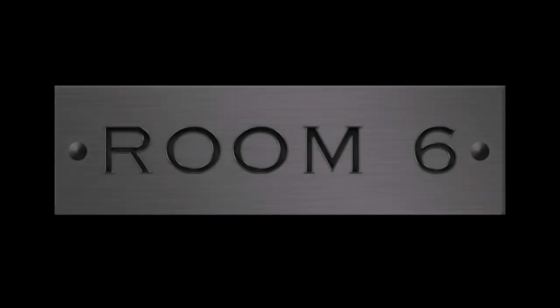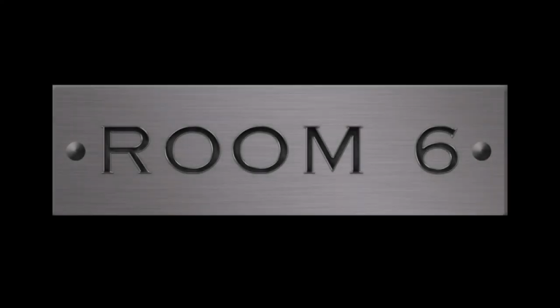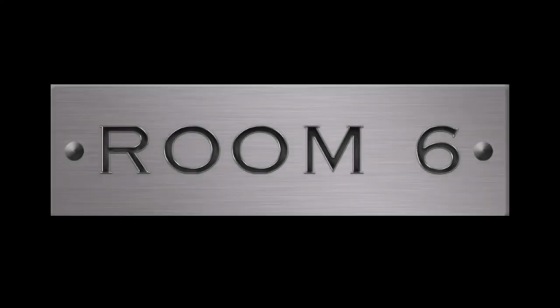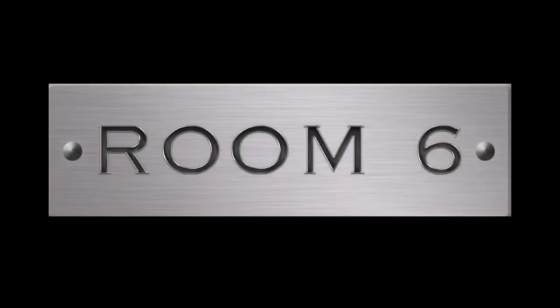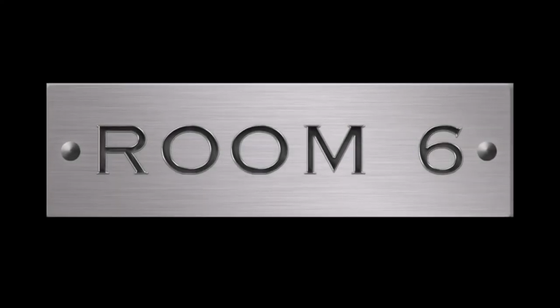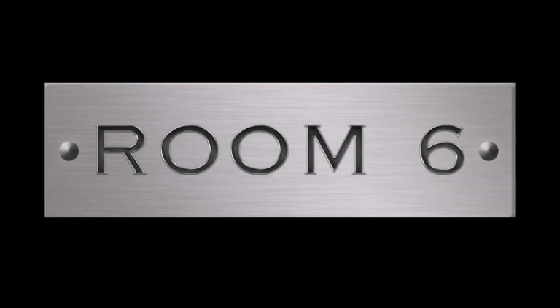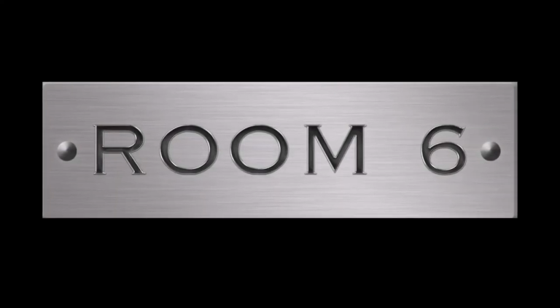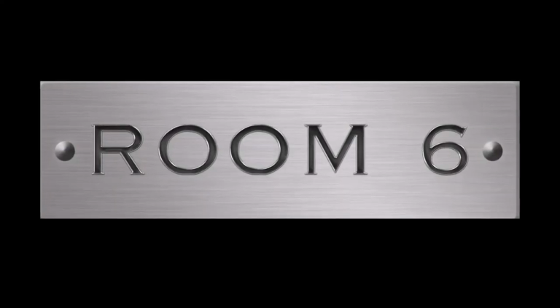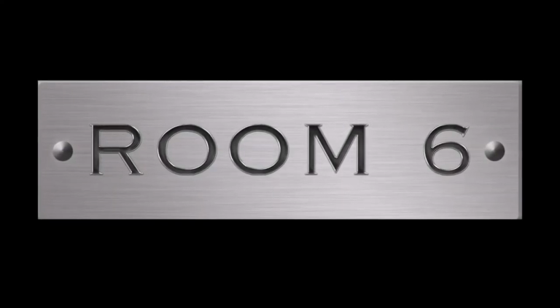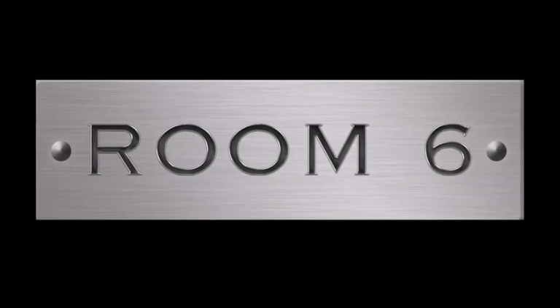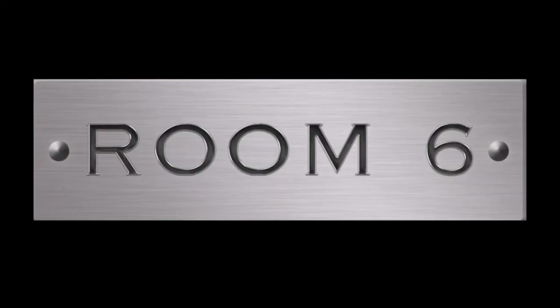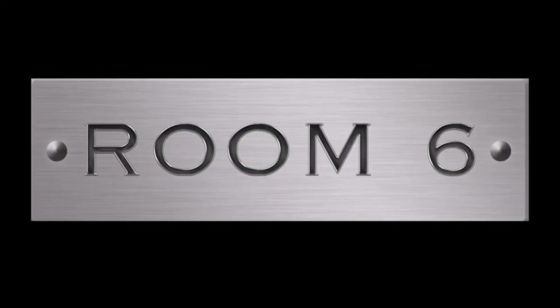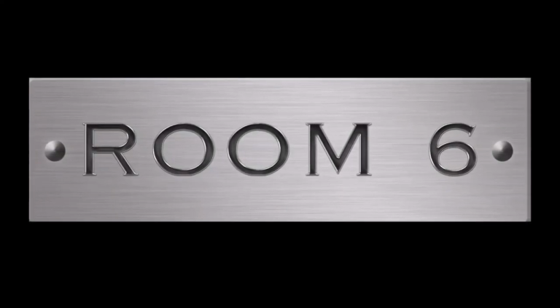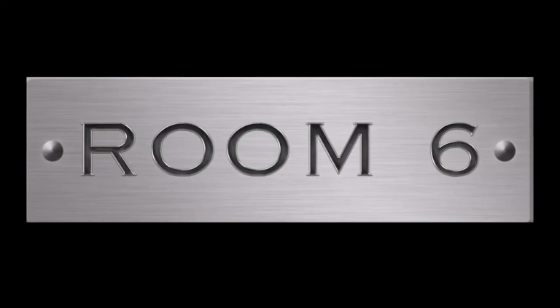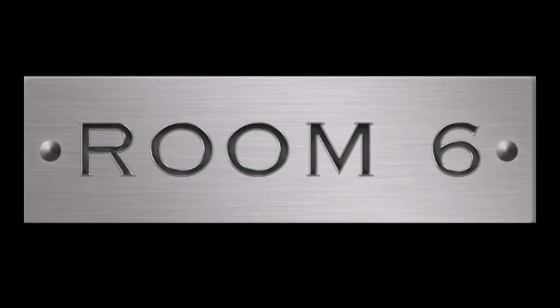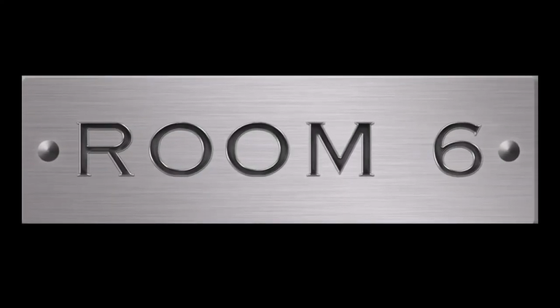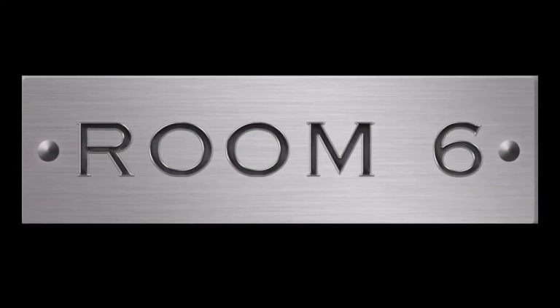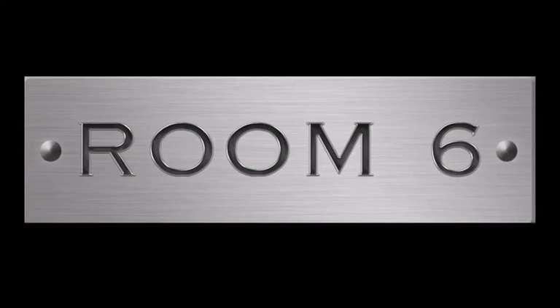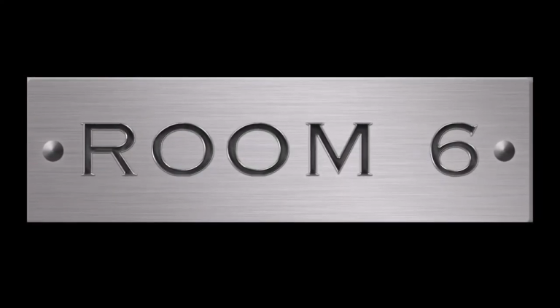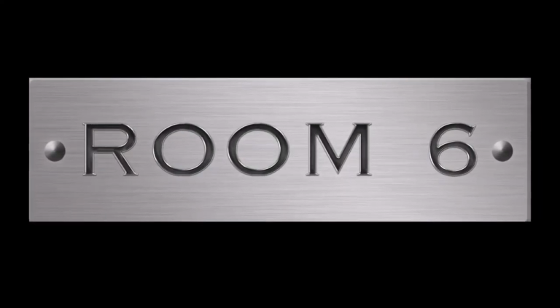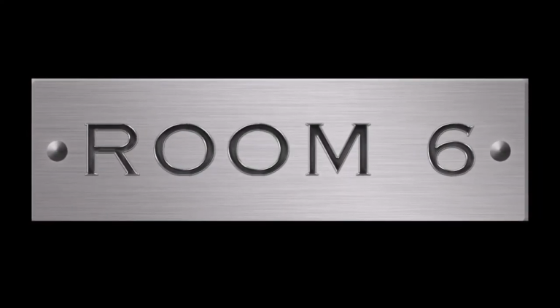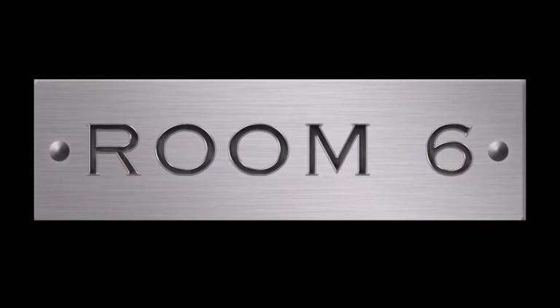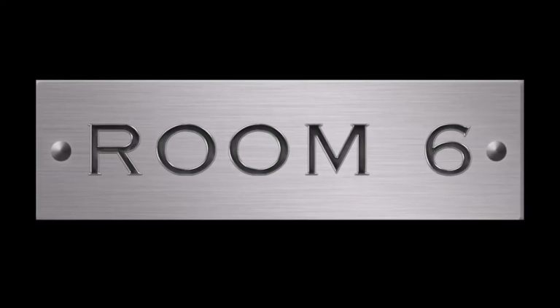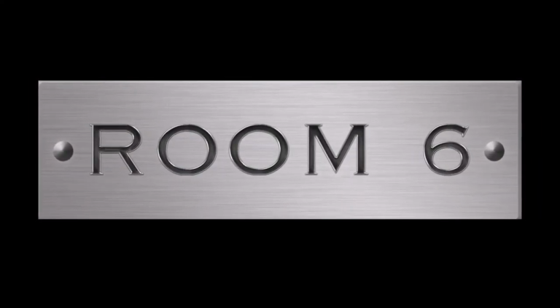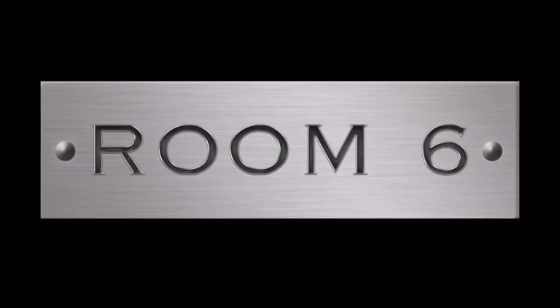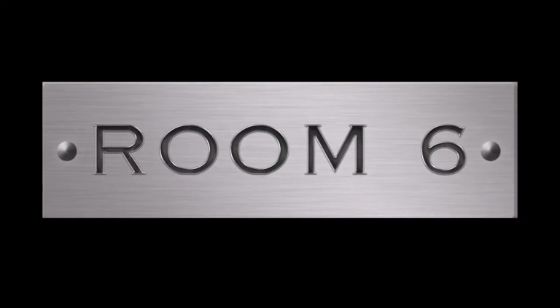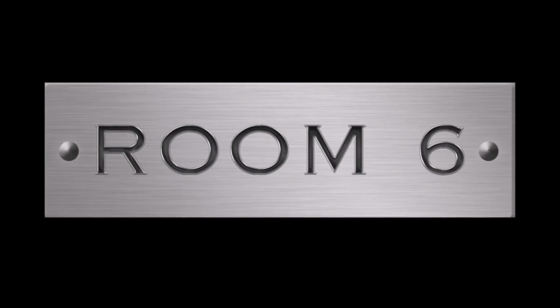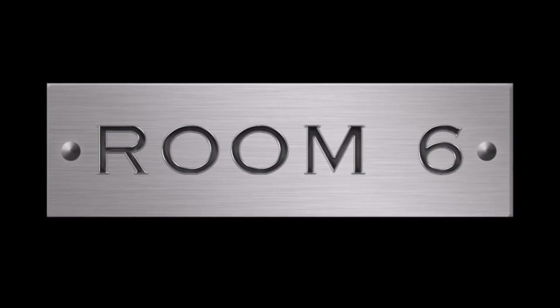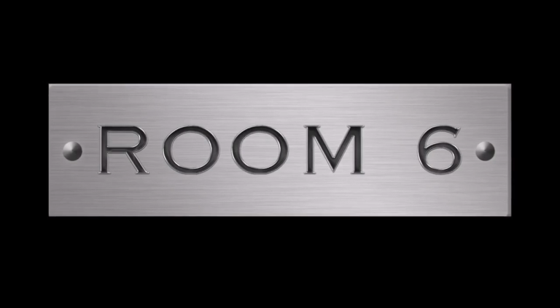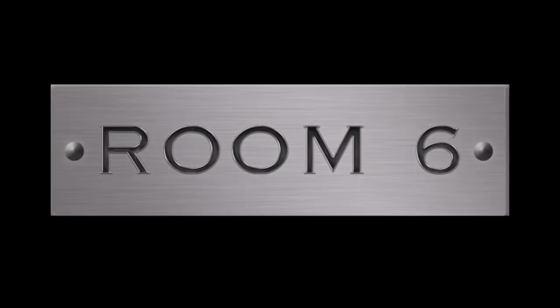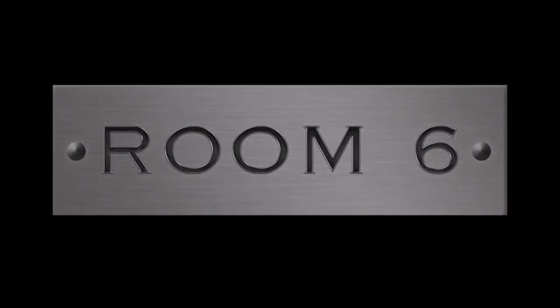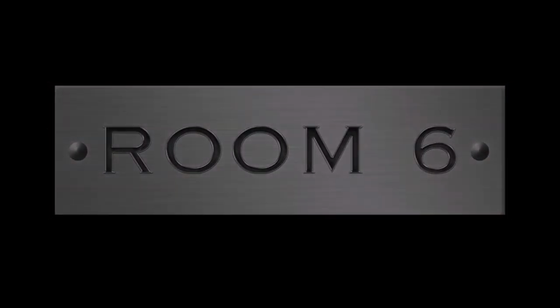Welcome to Room 6, the channel dedicated to the local Las Vegas music scene and the people that make it, and the whiskeys that make the music sound better.